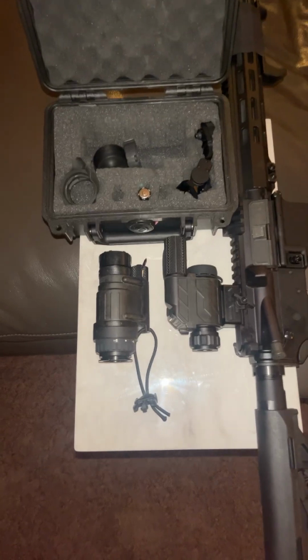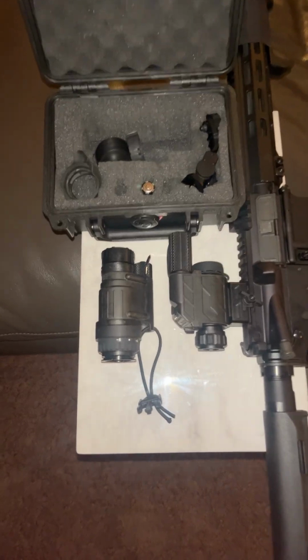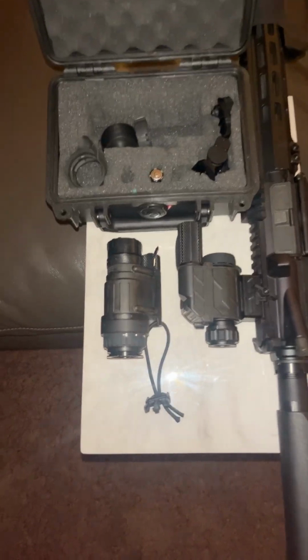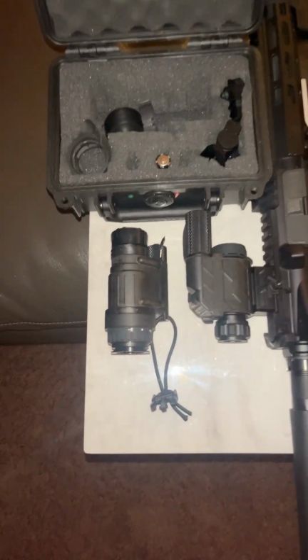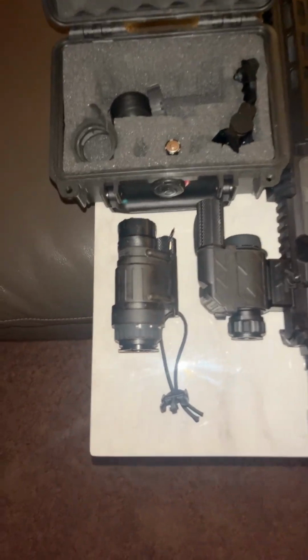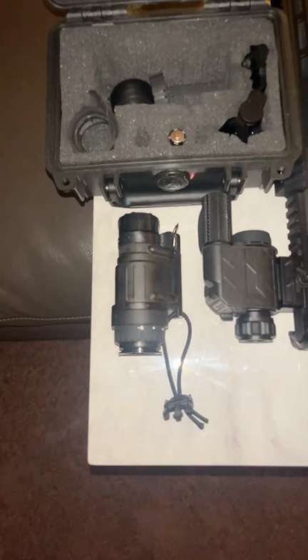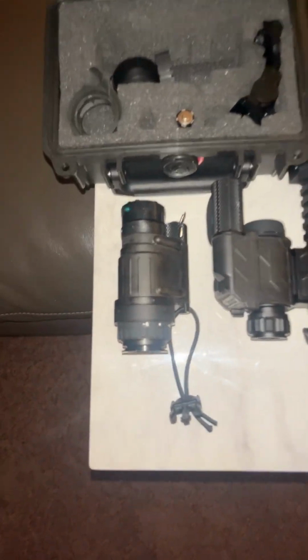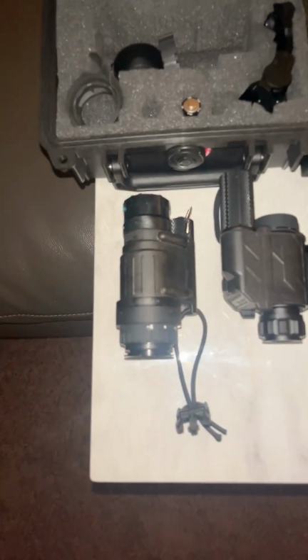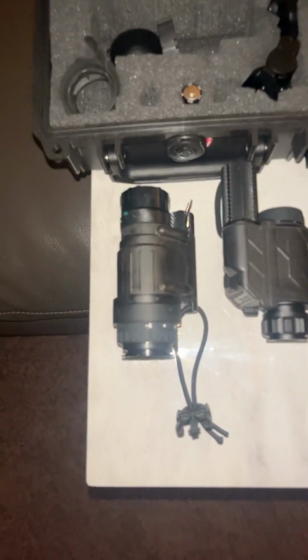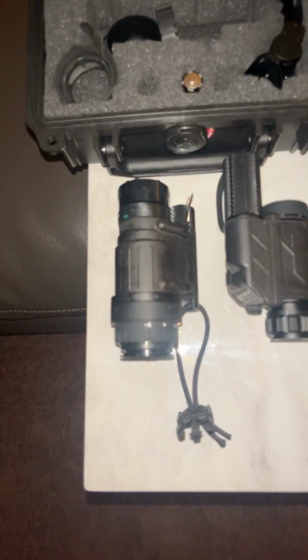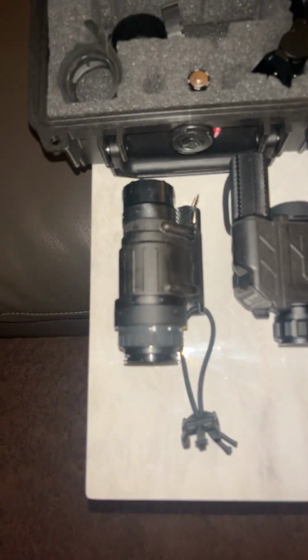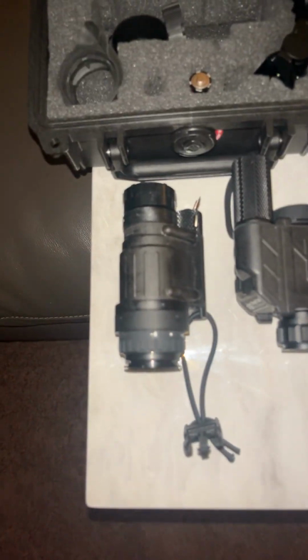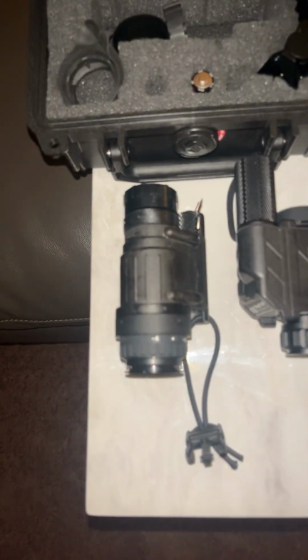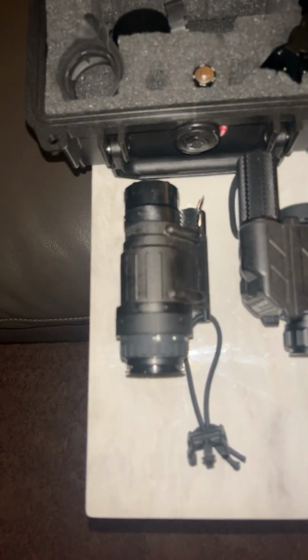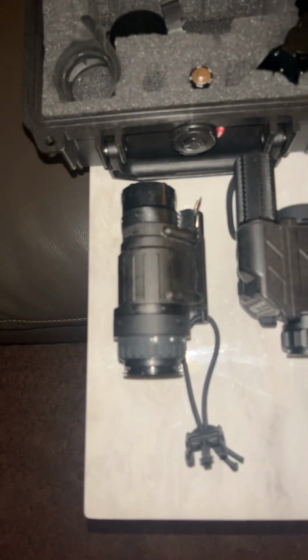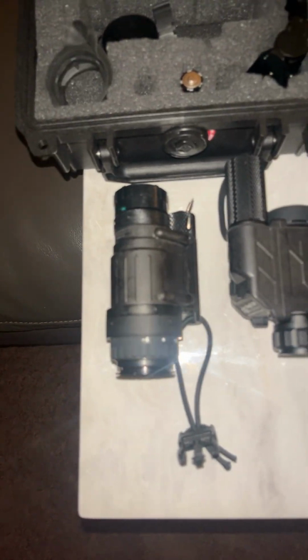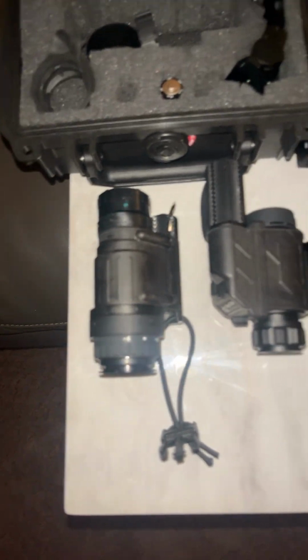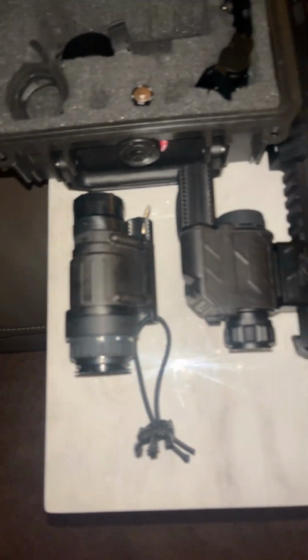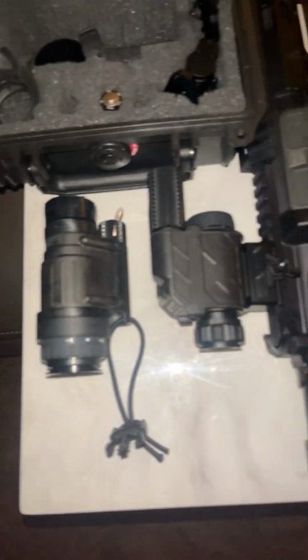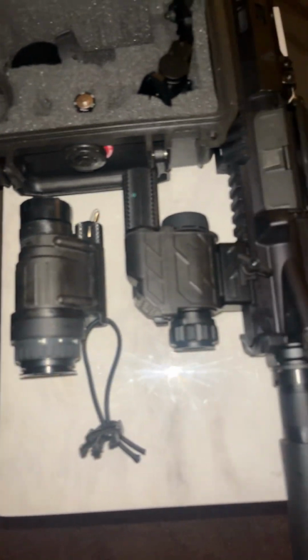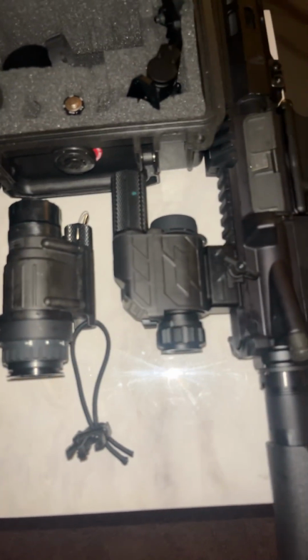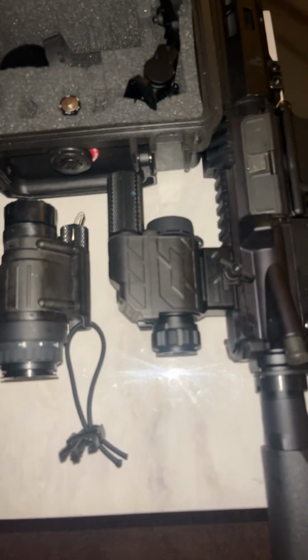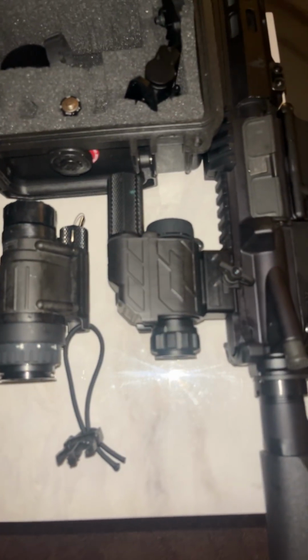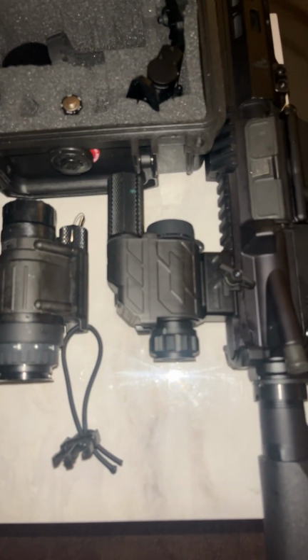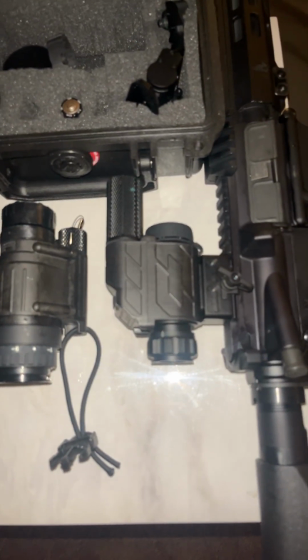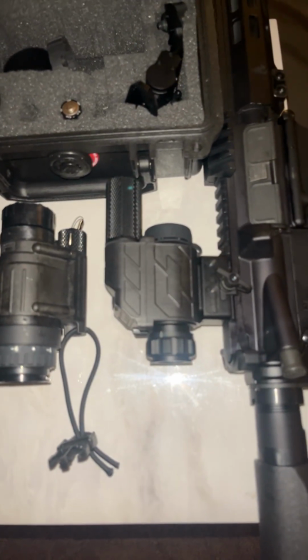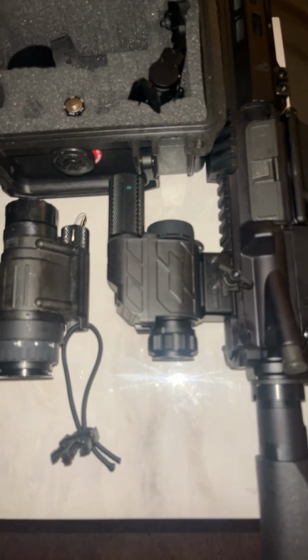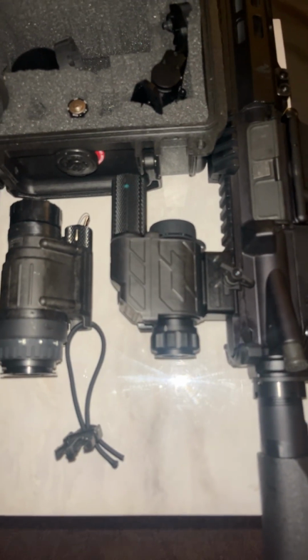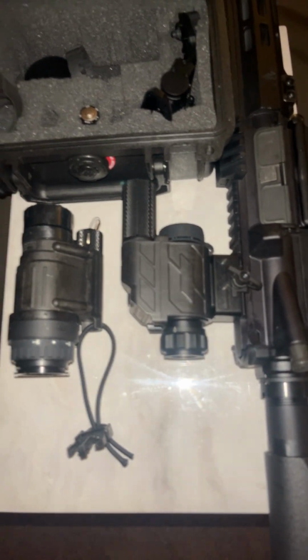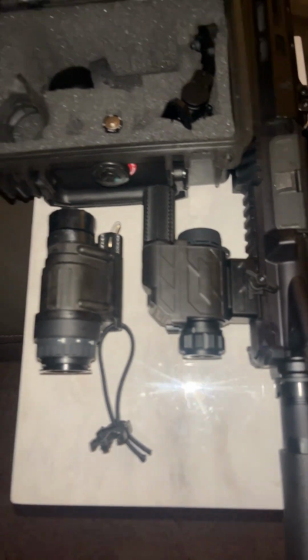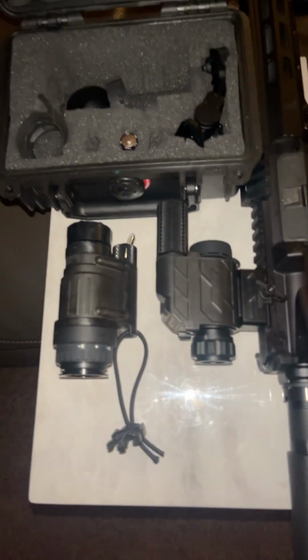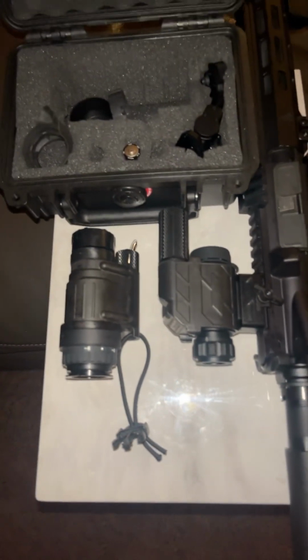Navigating in the dark with analog night vision or digital thermal — which one's easier?